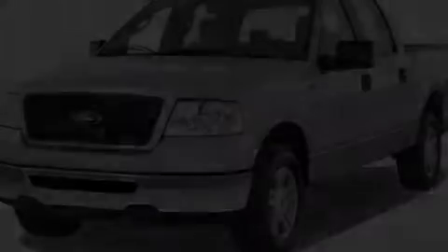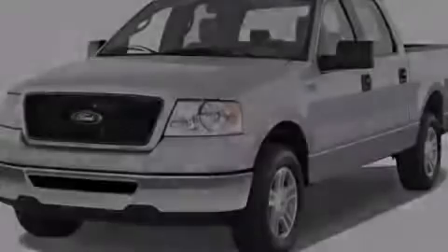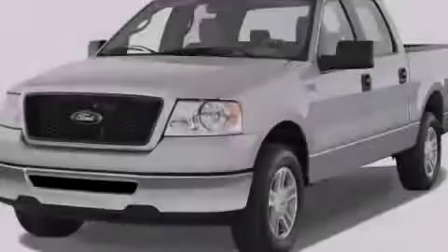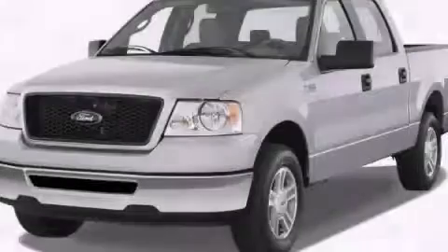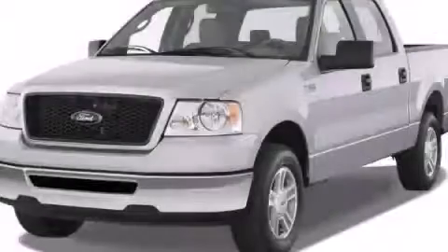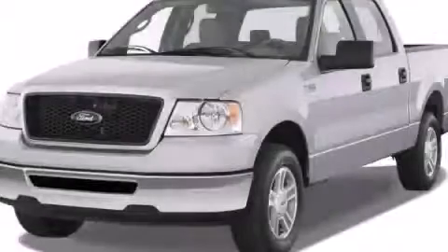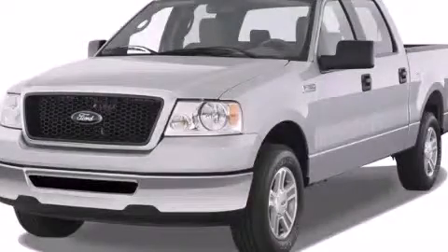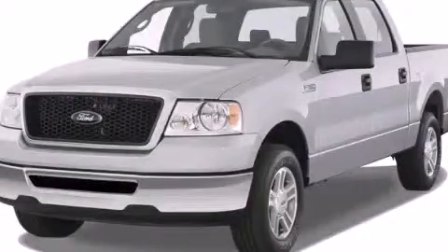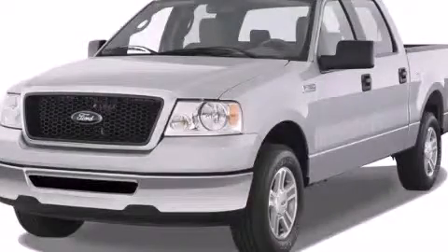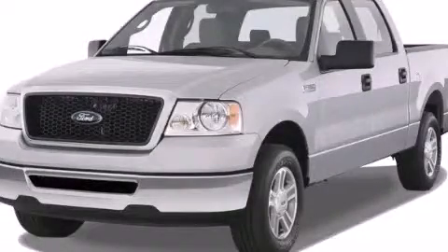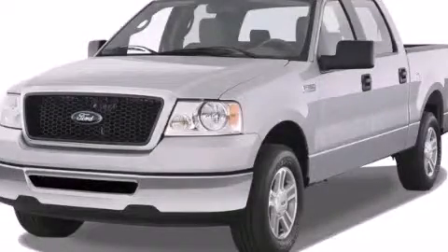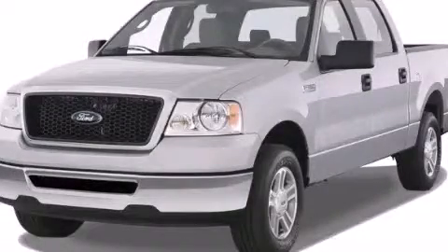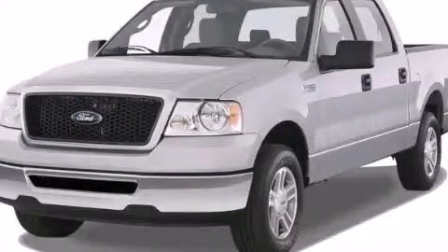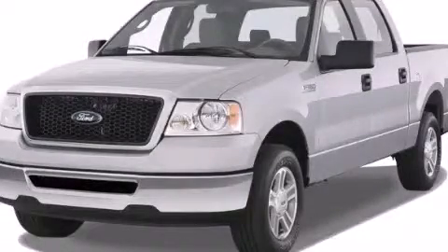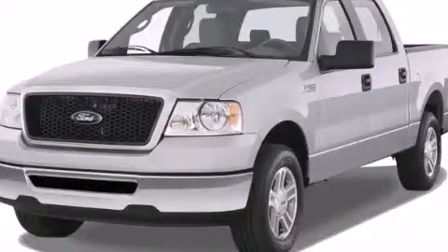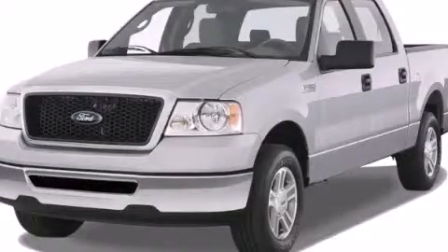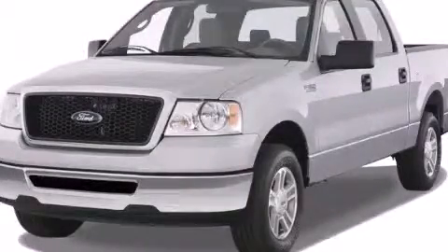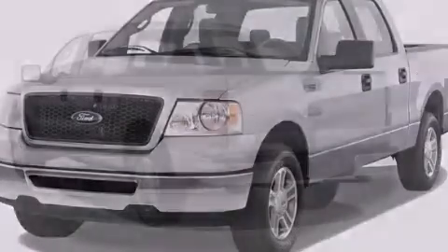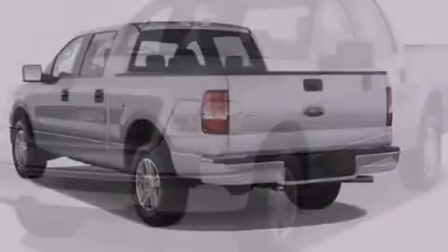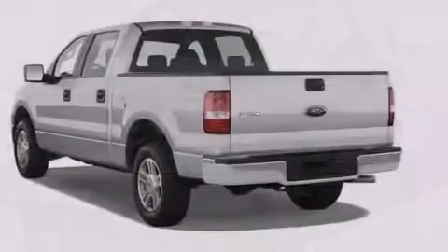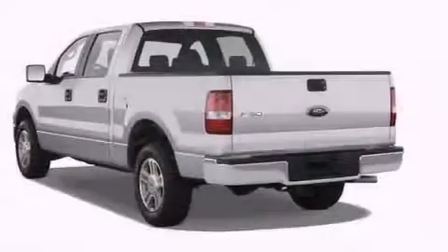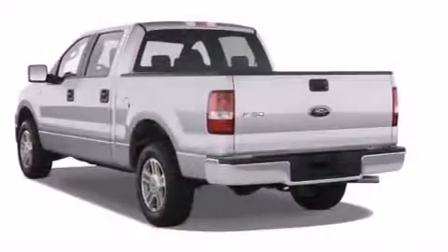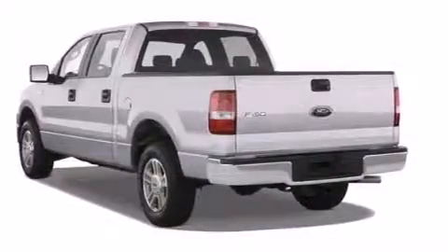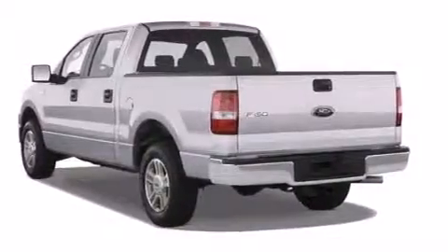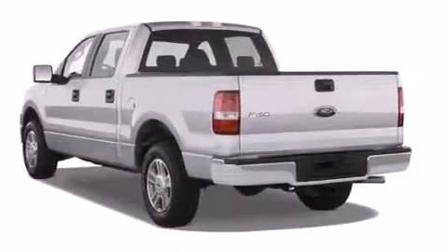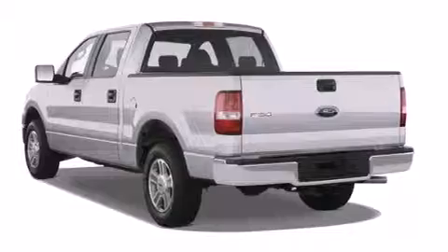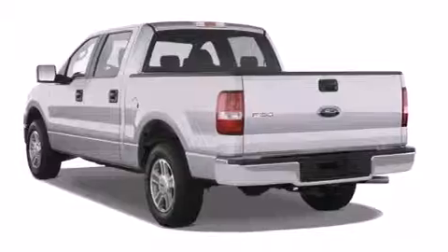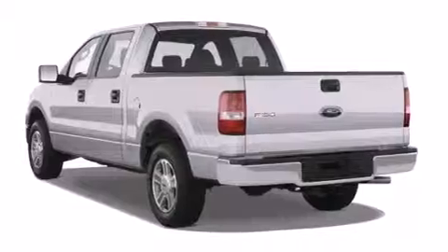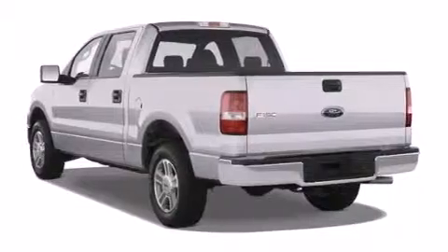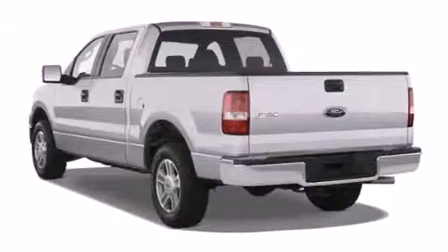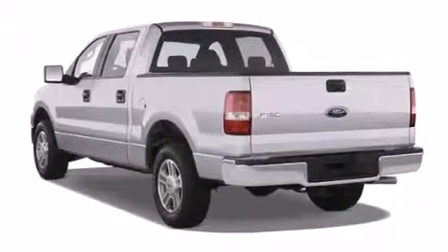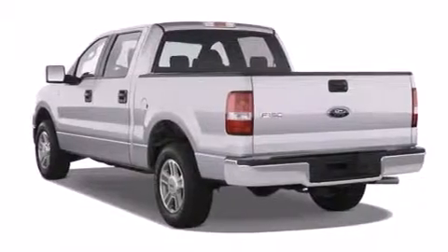This is a 2008 Ford F-150 King Ranch. Strong, durable and dependable.